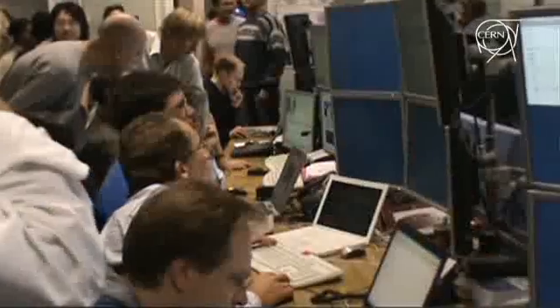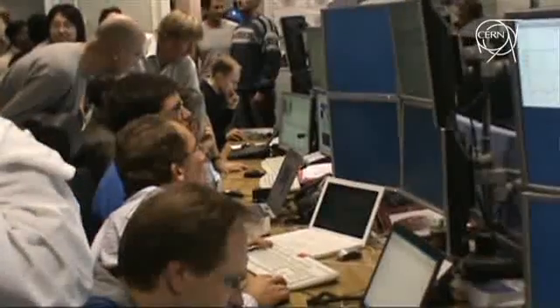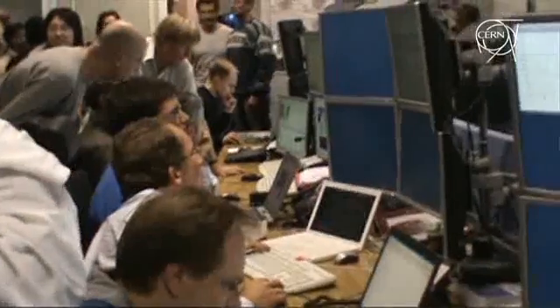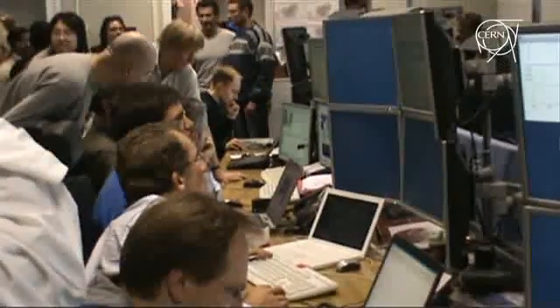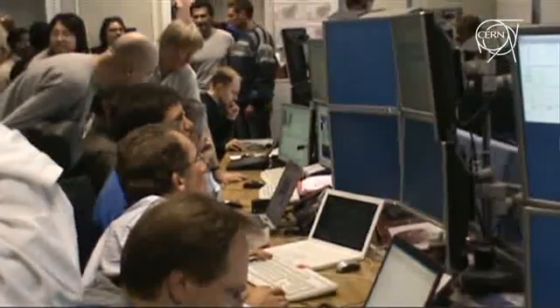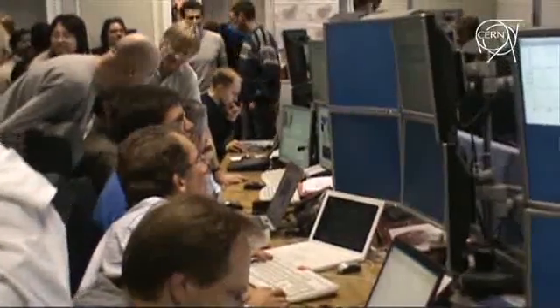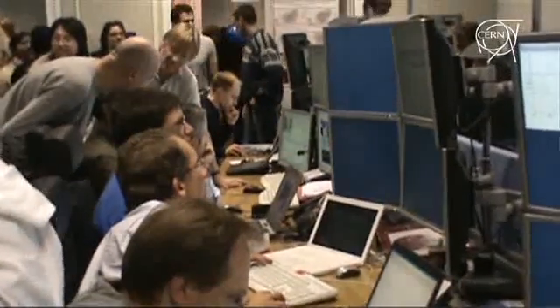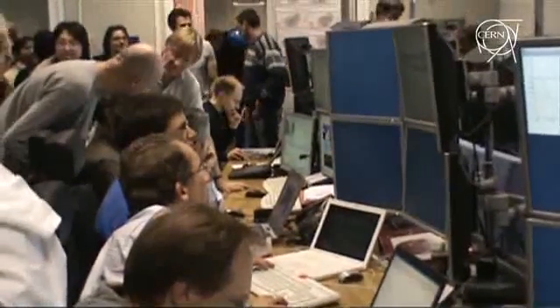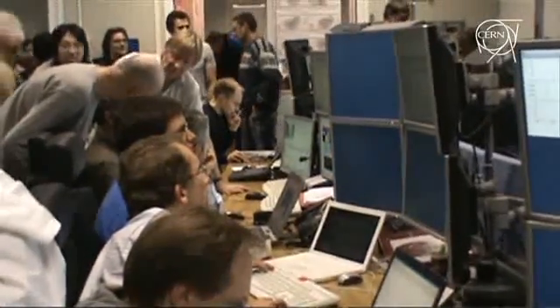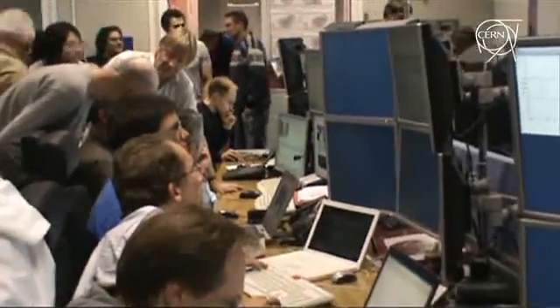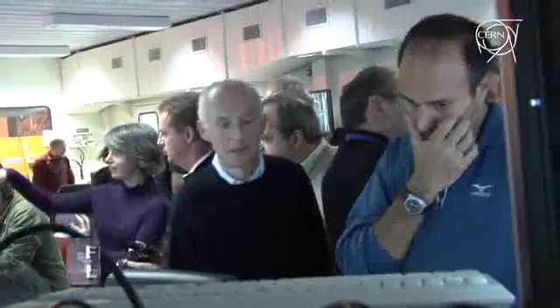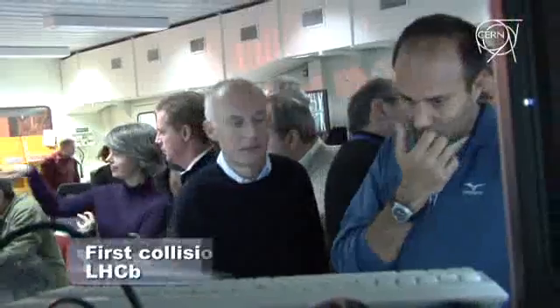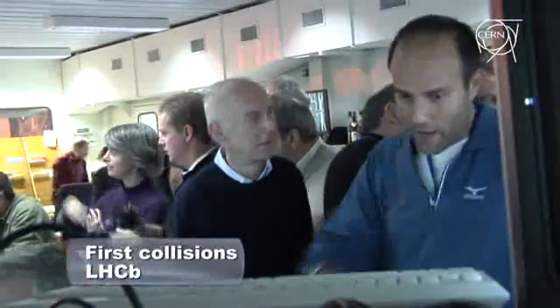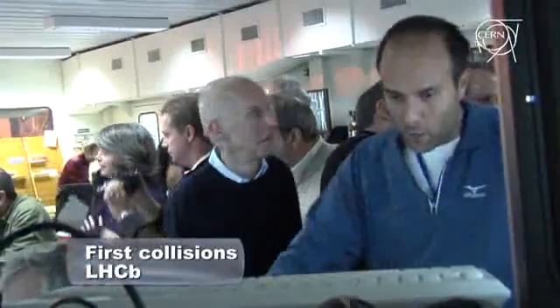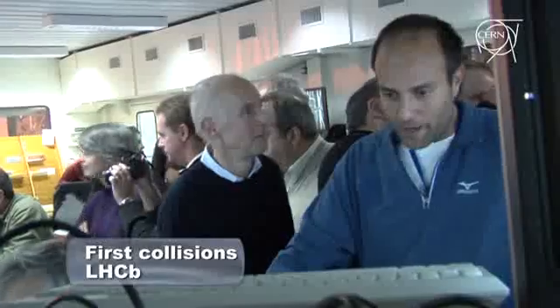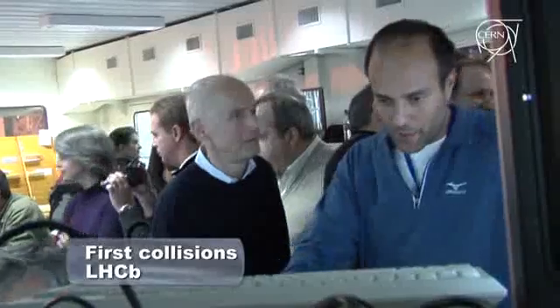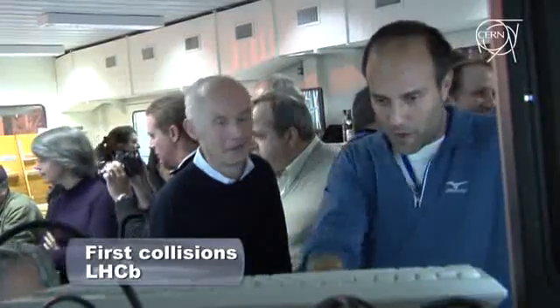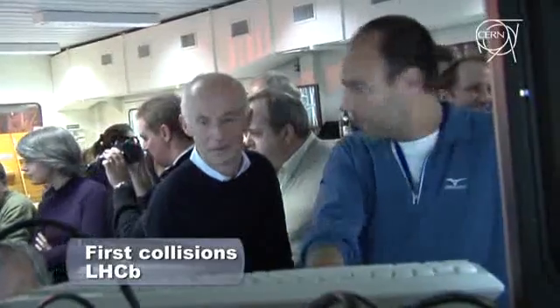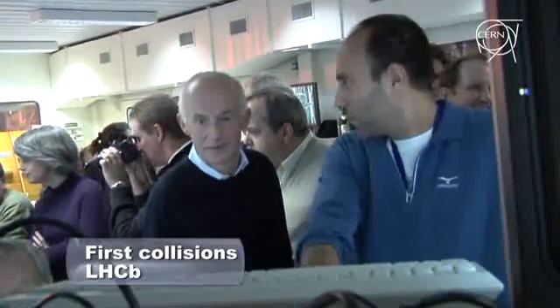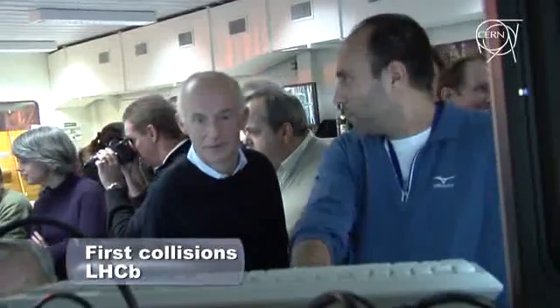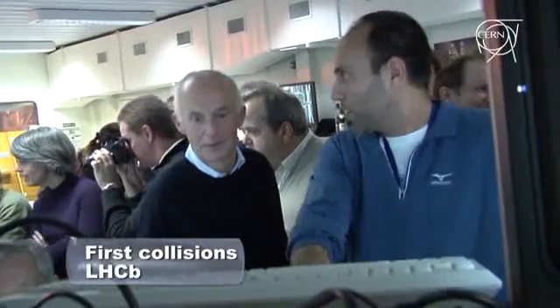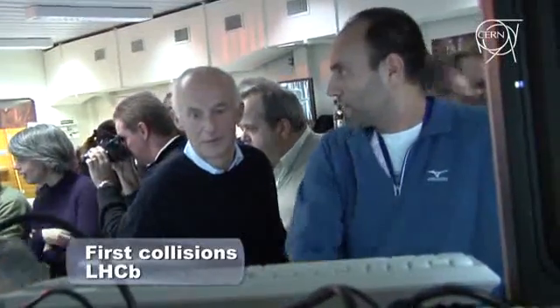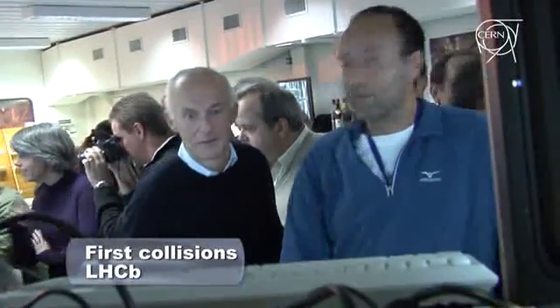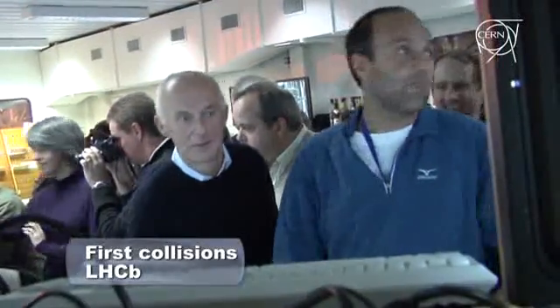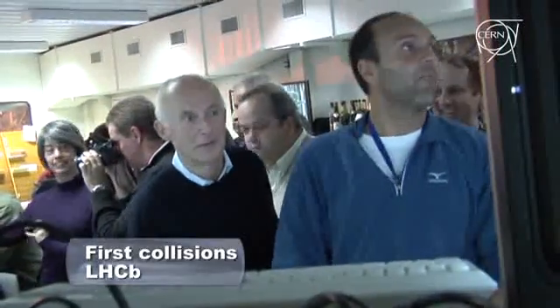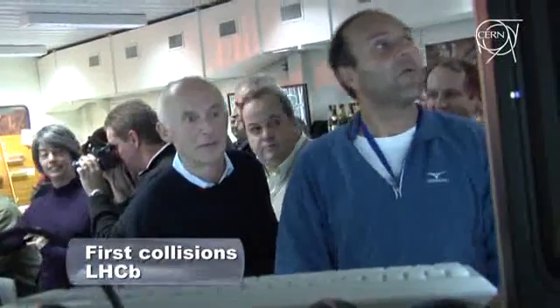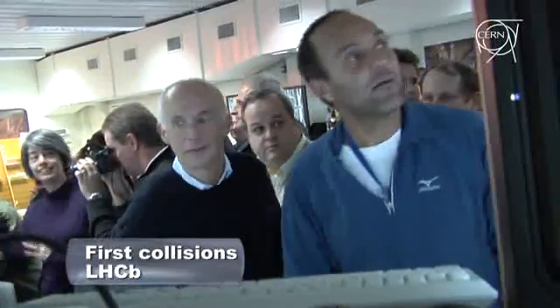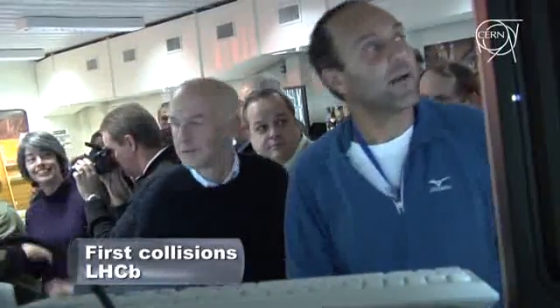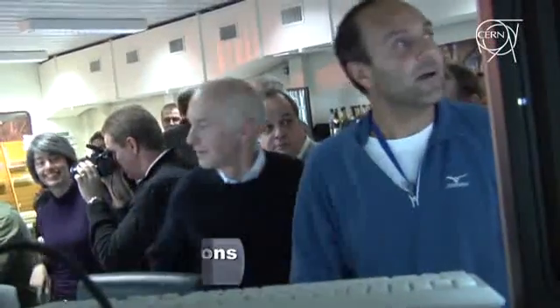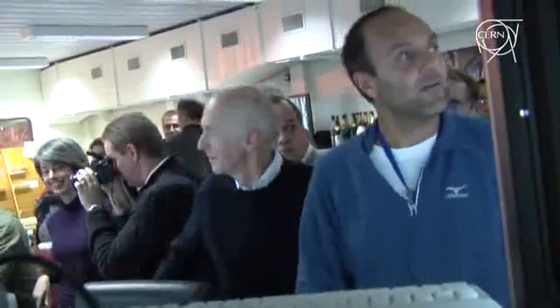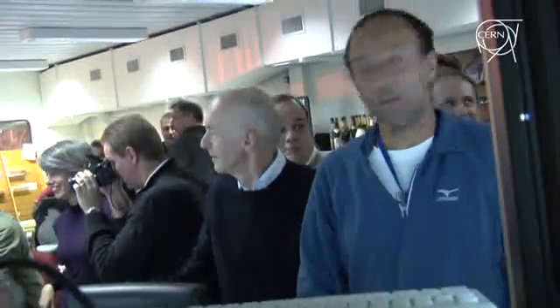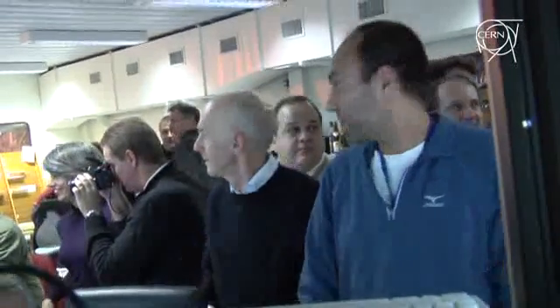So now the fun starts, now the physics starts. One million triggers.